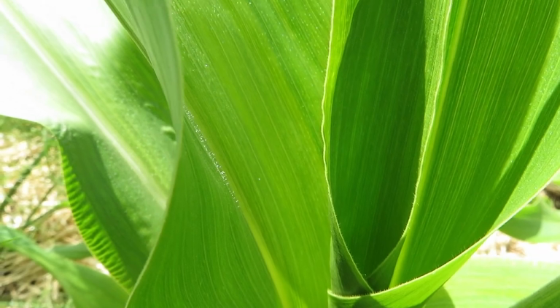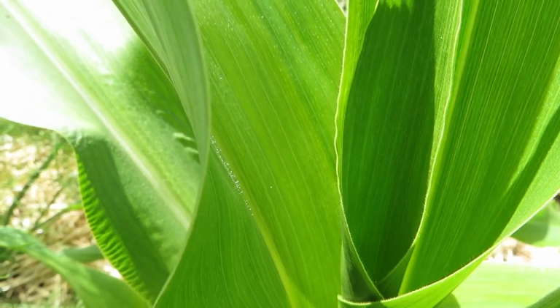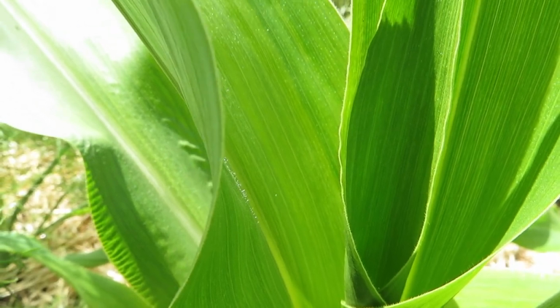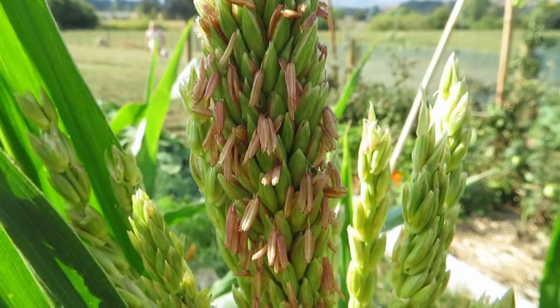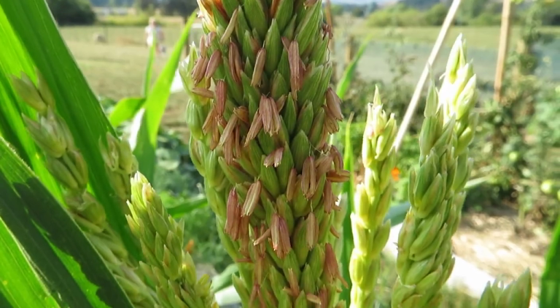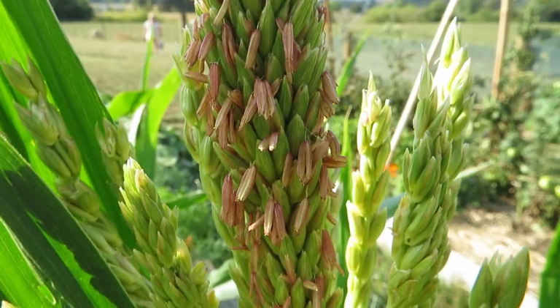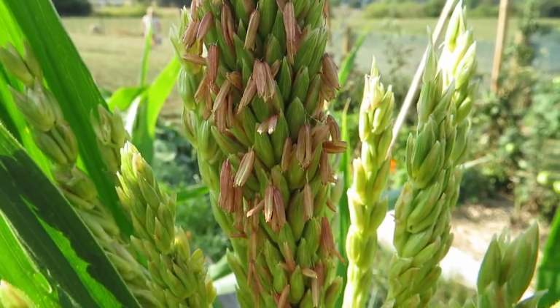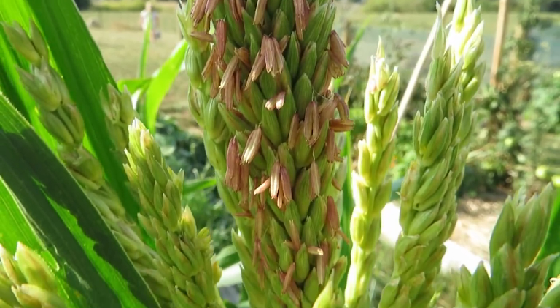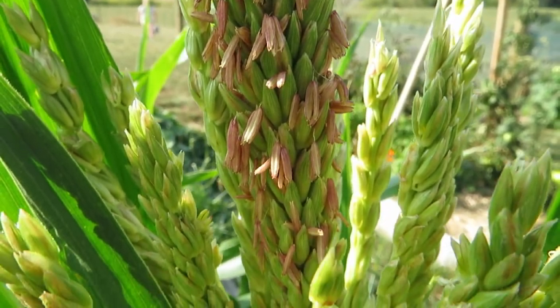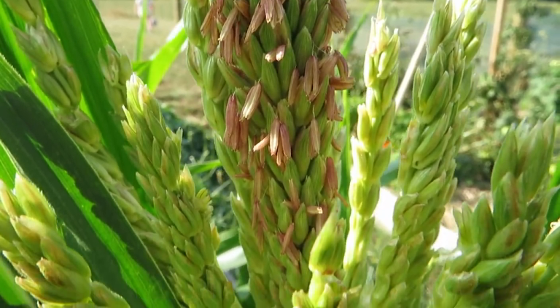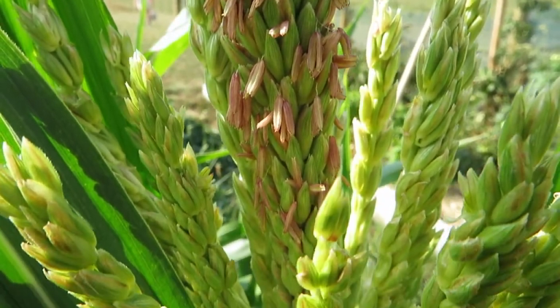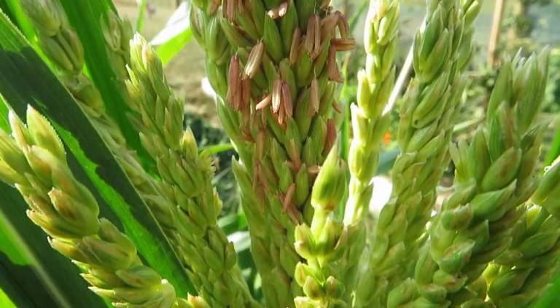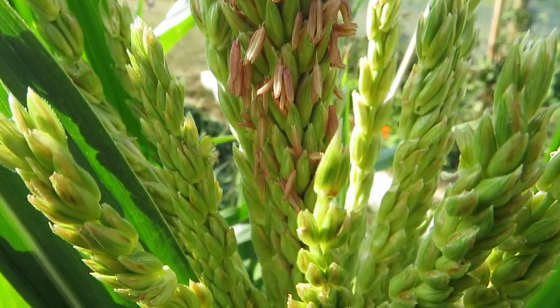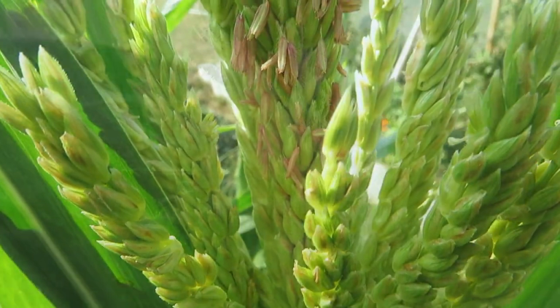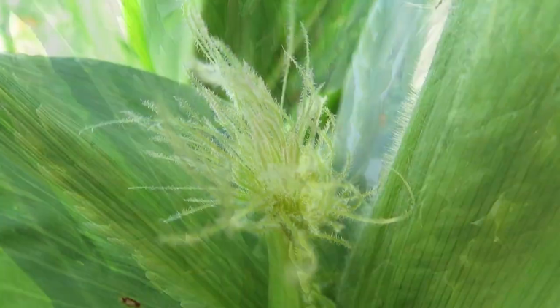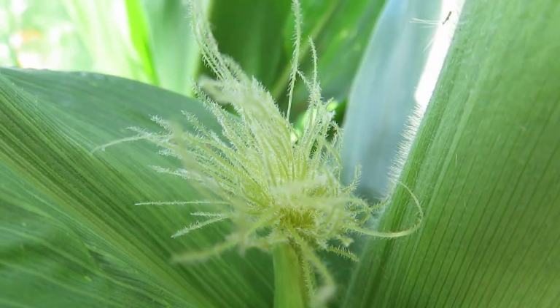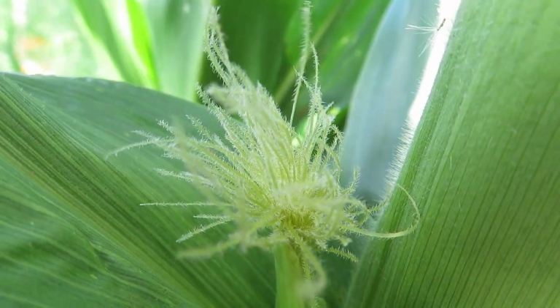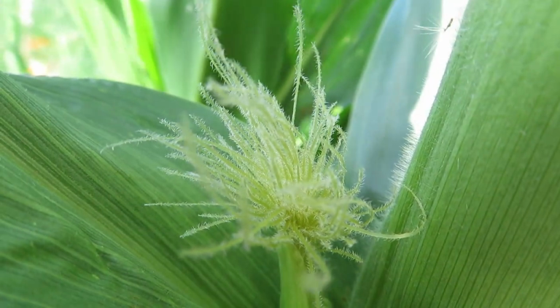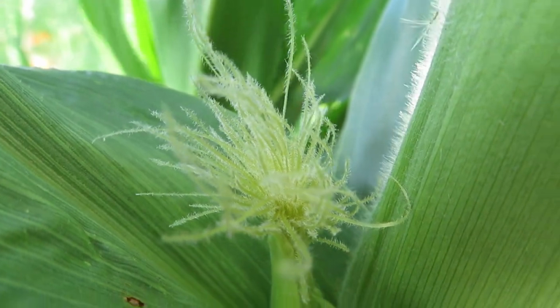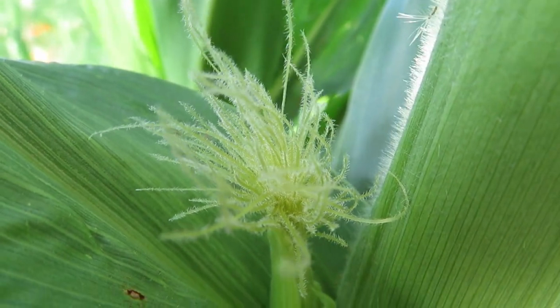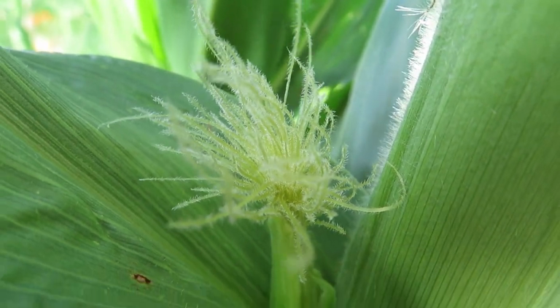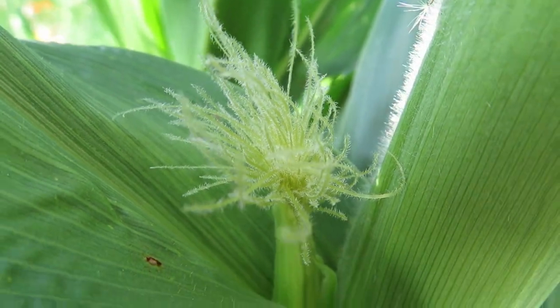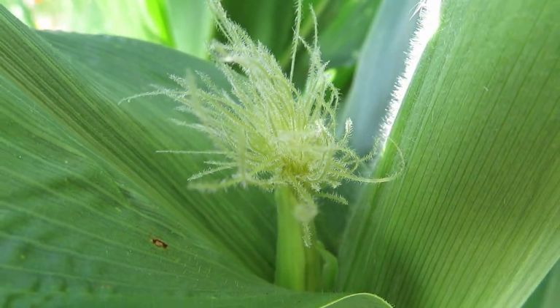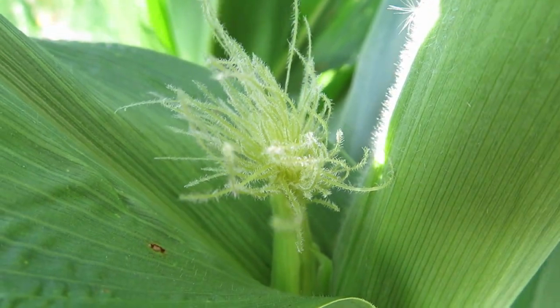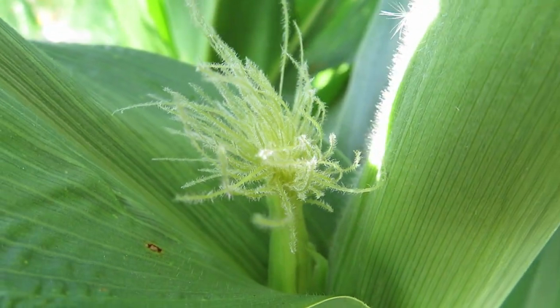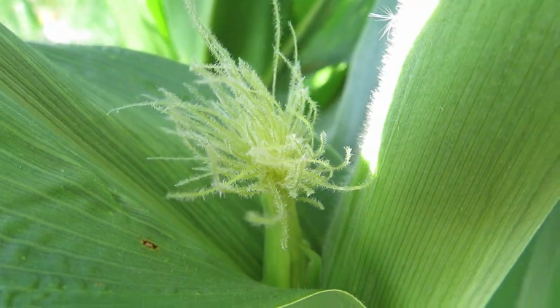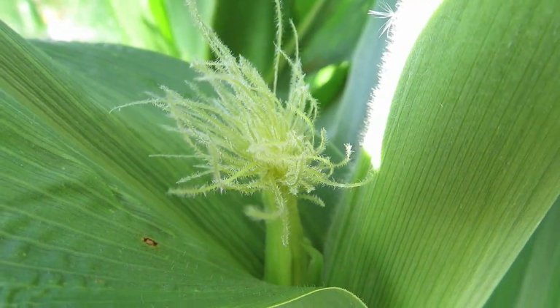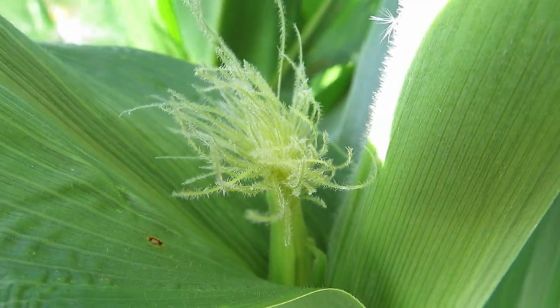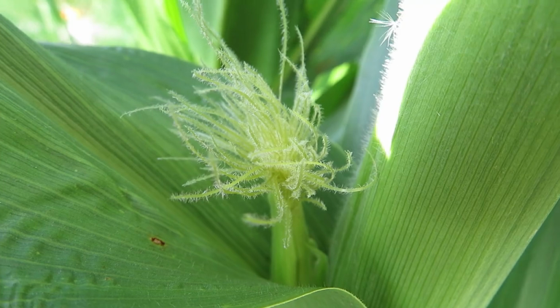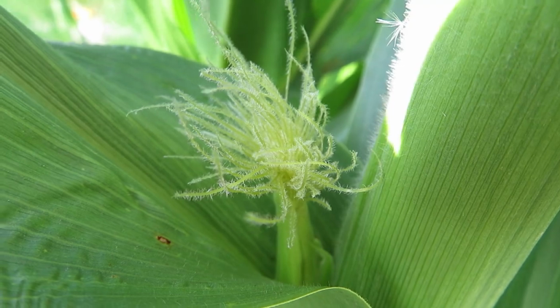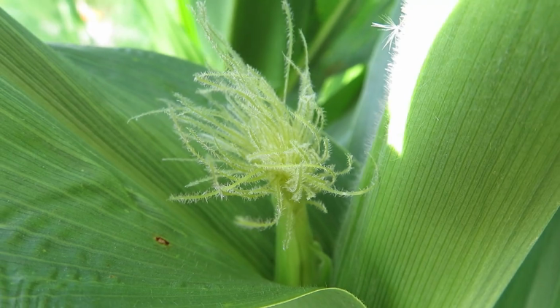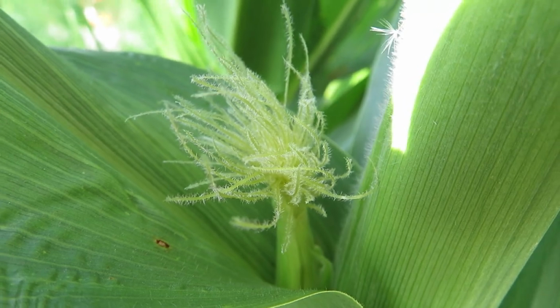Now we just need to wait until they're fully formed and the outside husk dries off and the plants turn brown, and then they'll be ready to harvest.